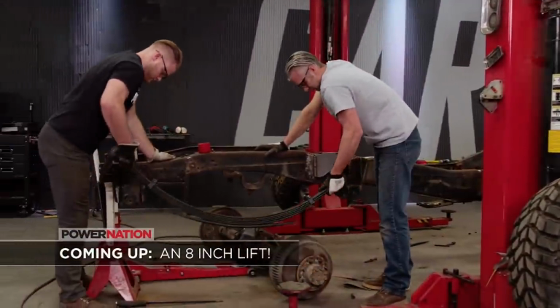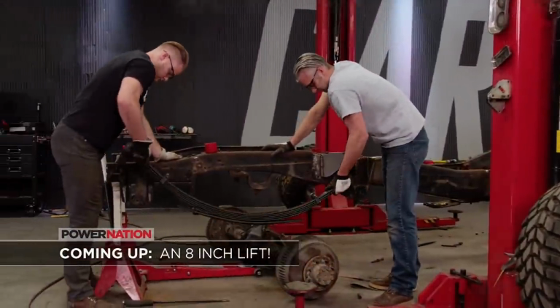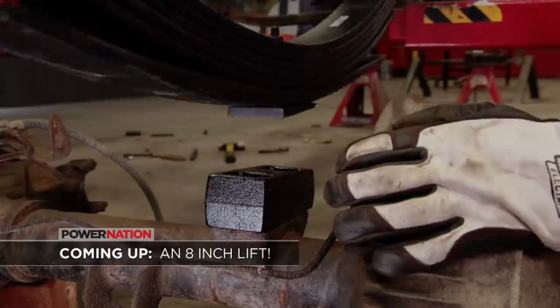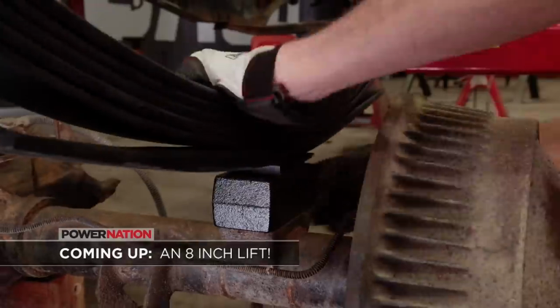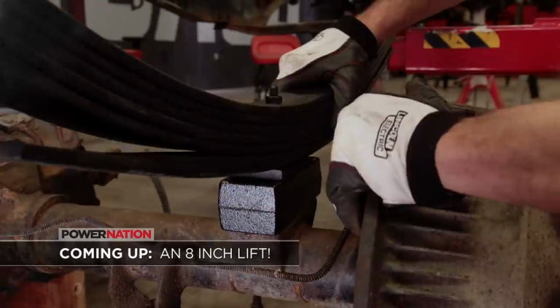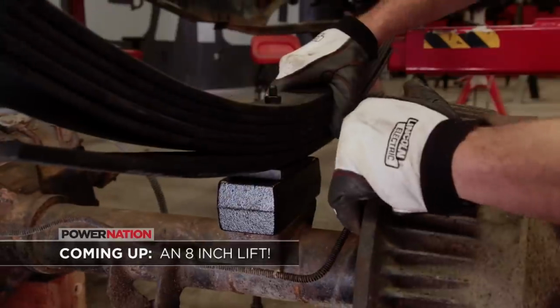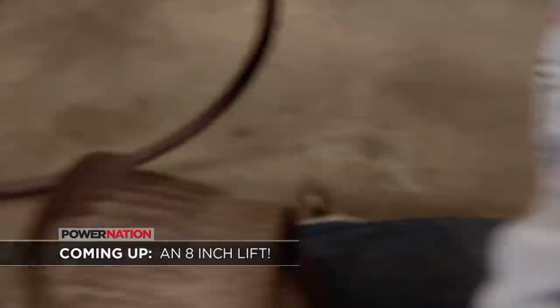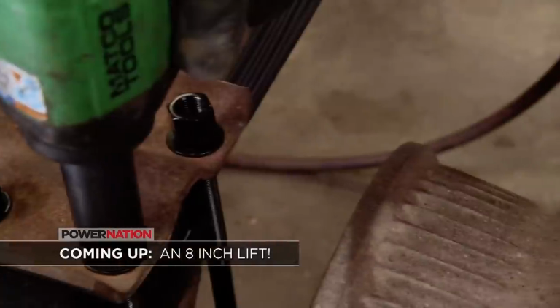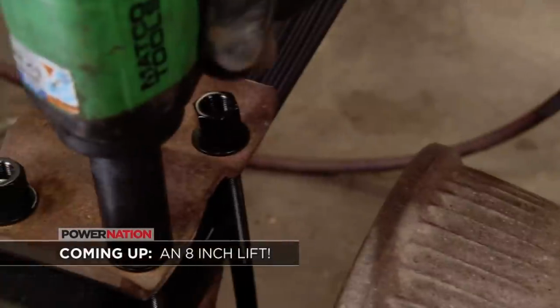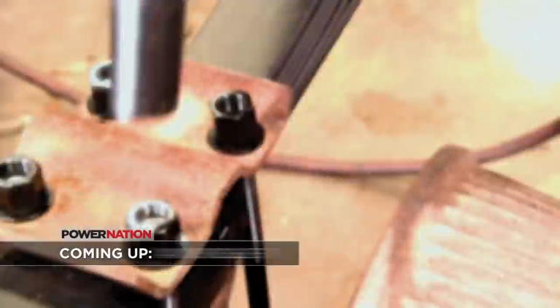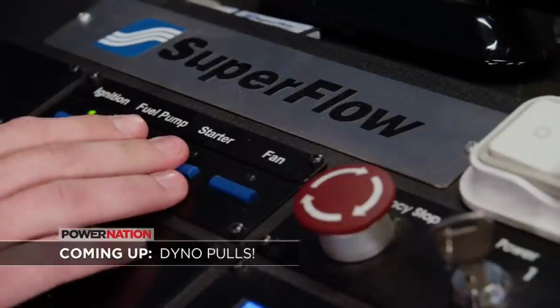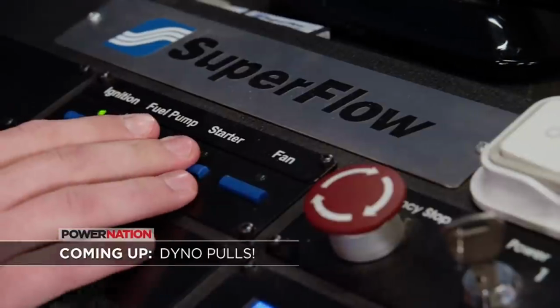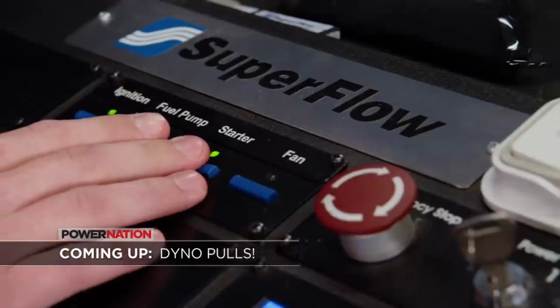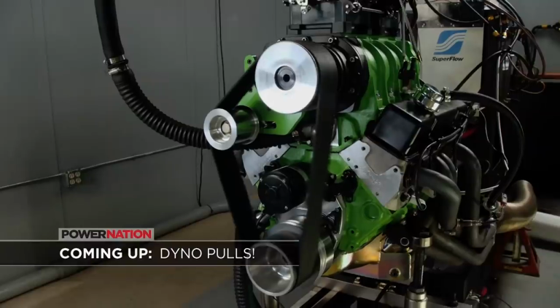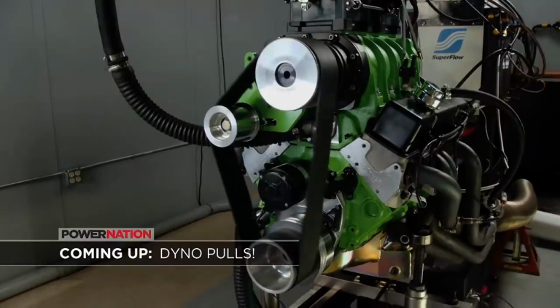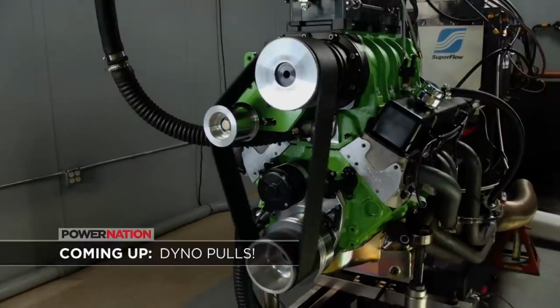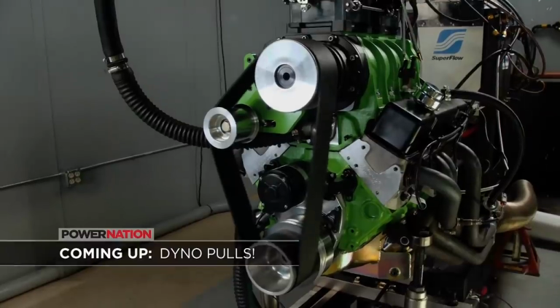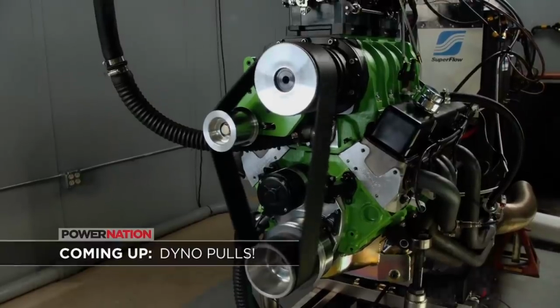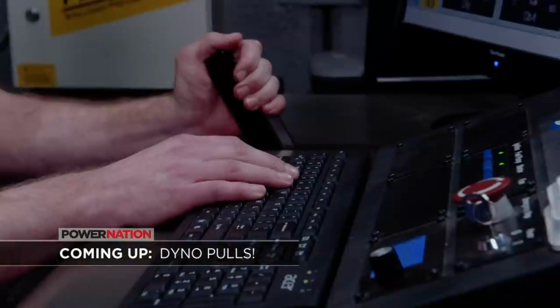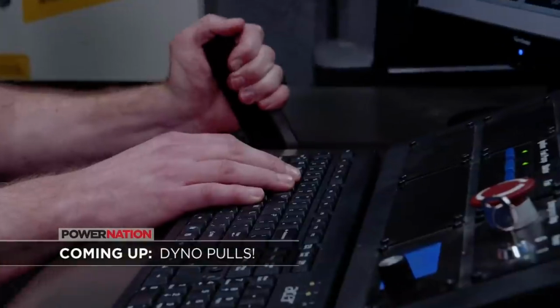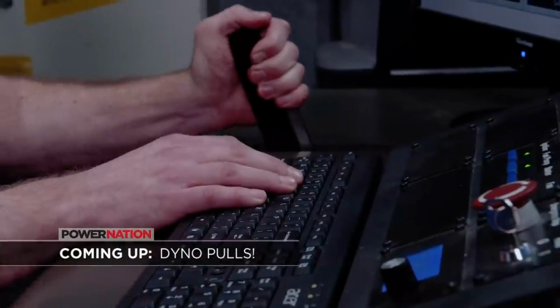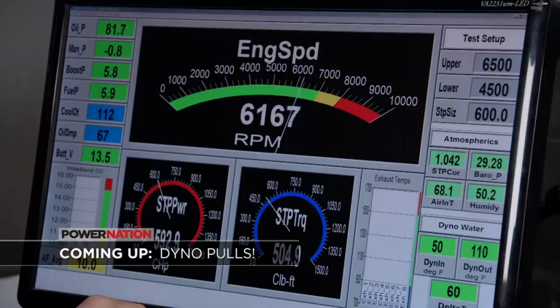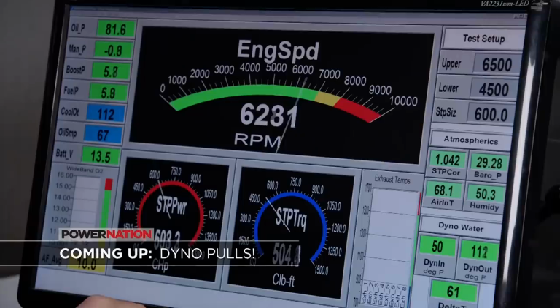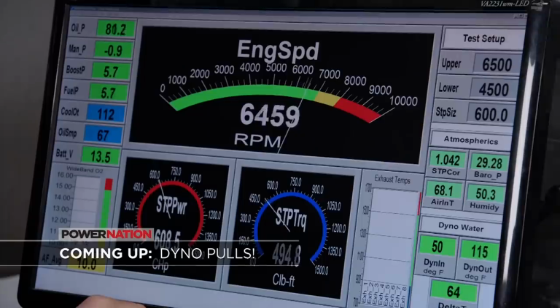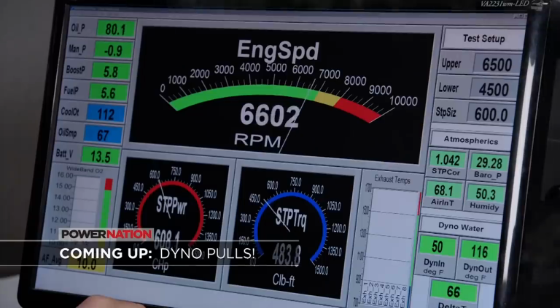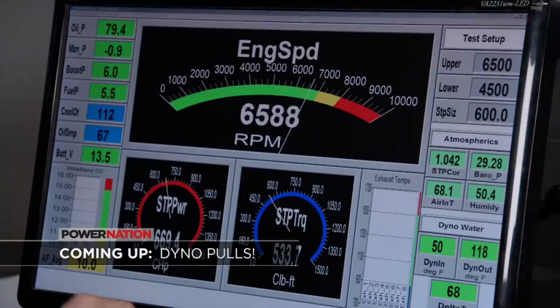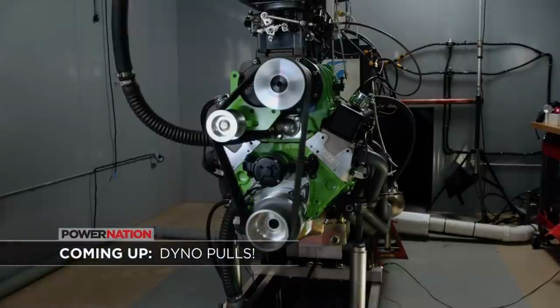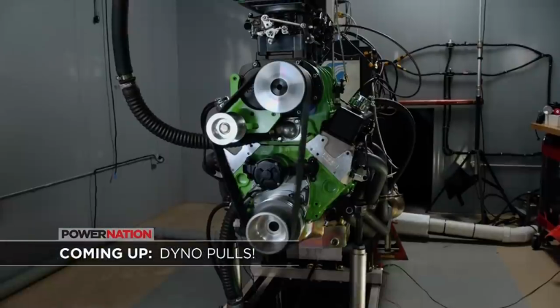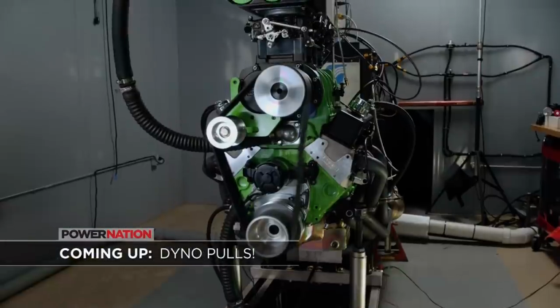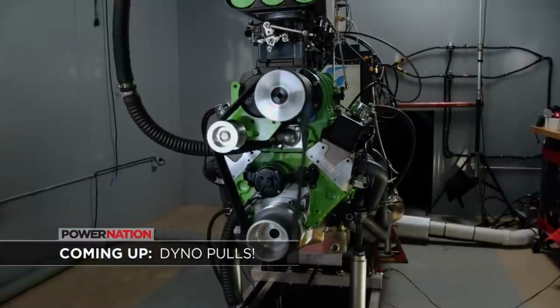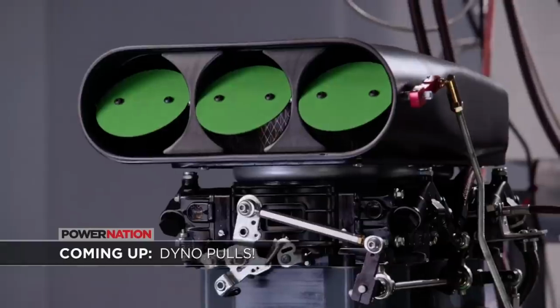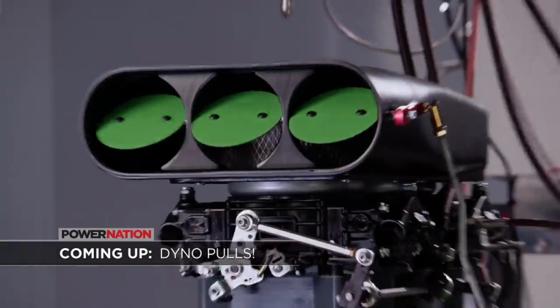Coming up, we drop in an 8-inch lift plus some engine noise you're not going to want to miss. This is Carcass.